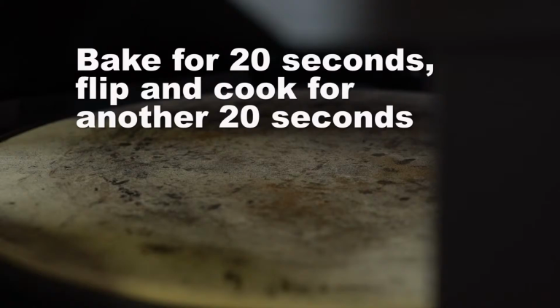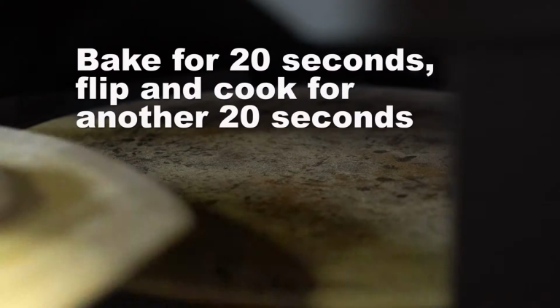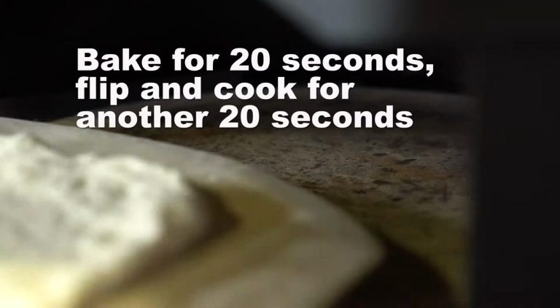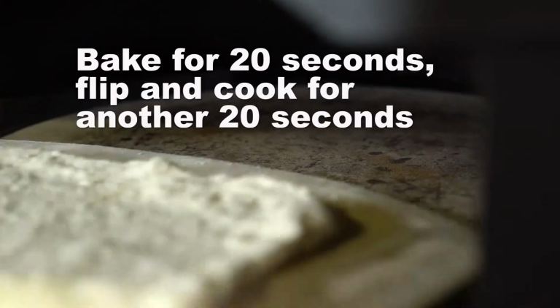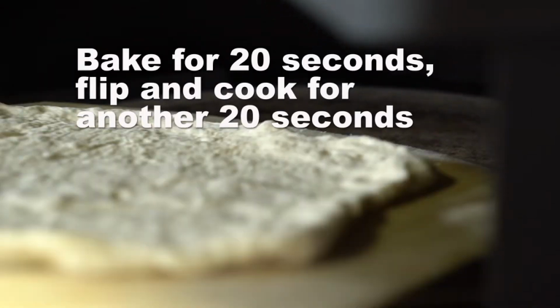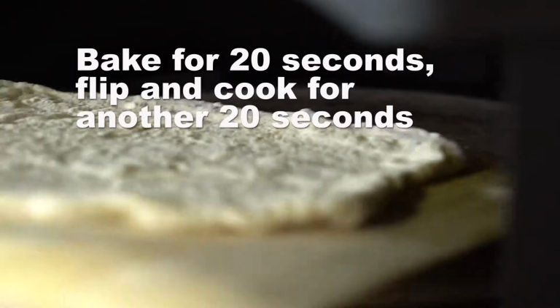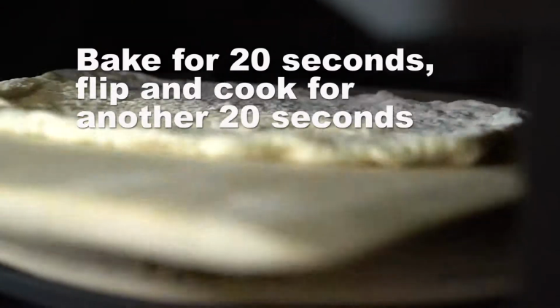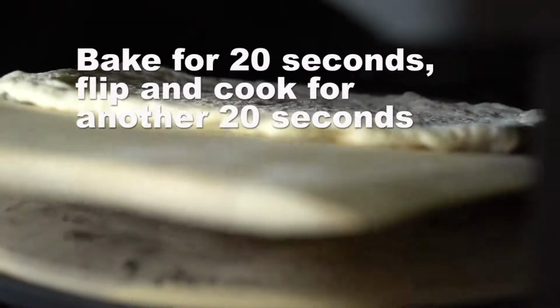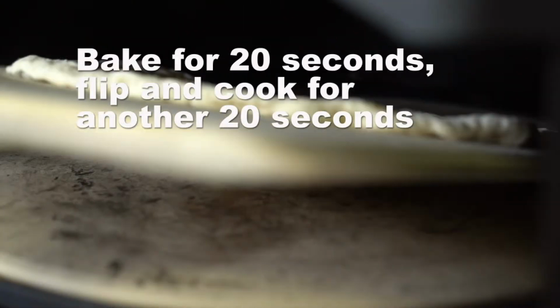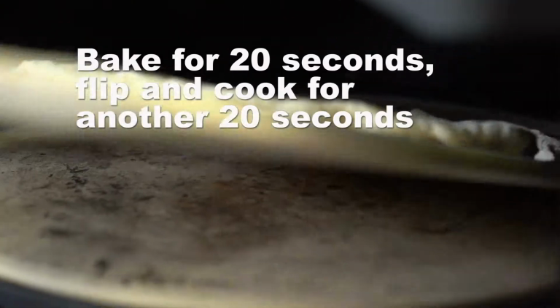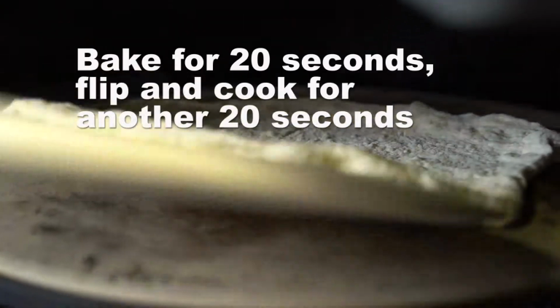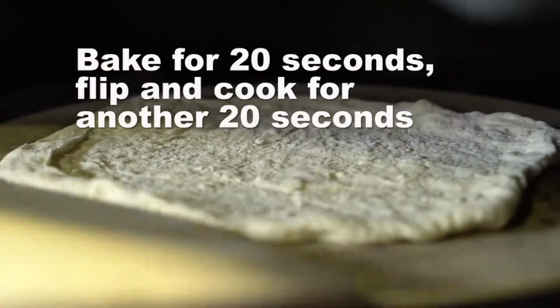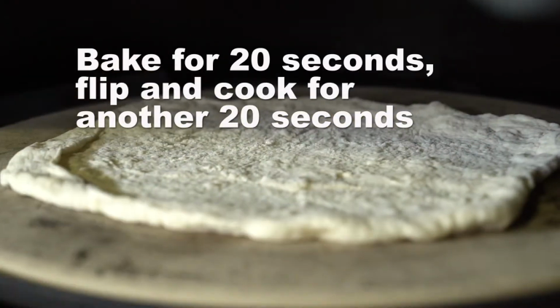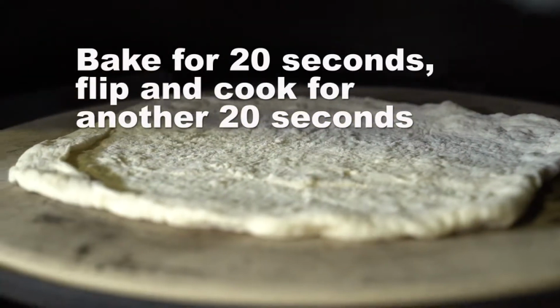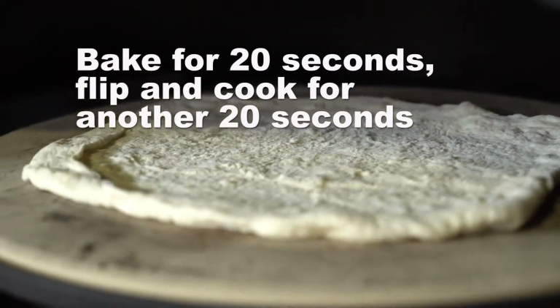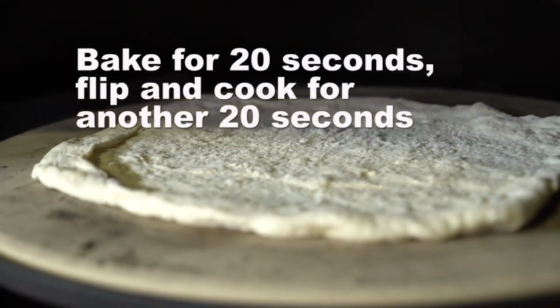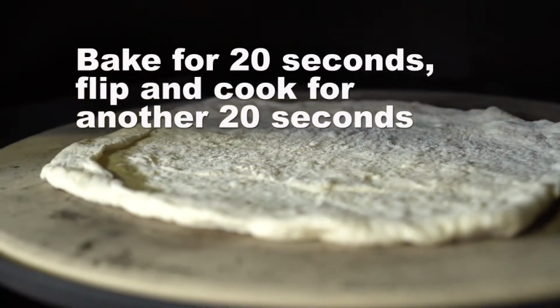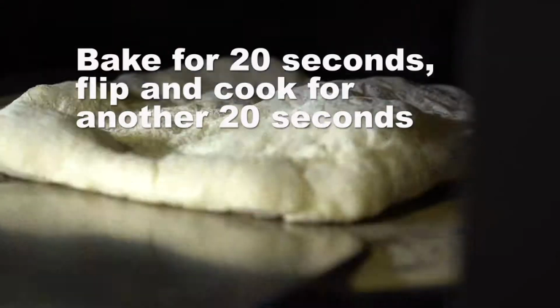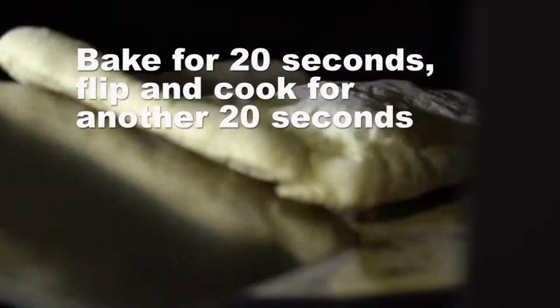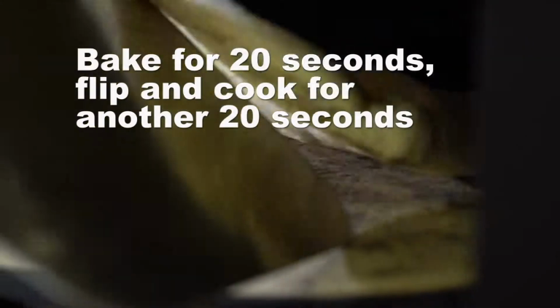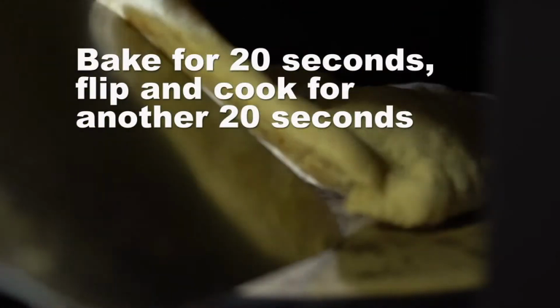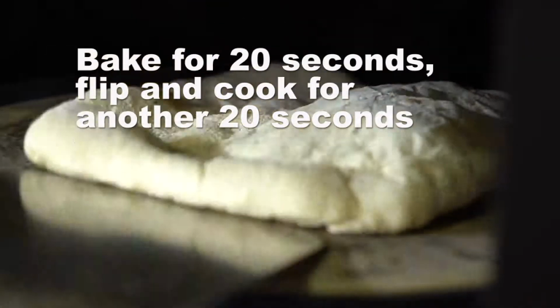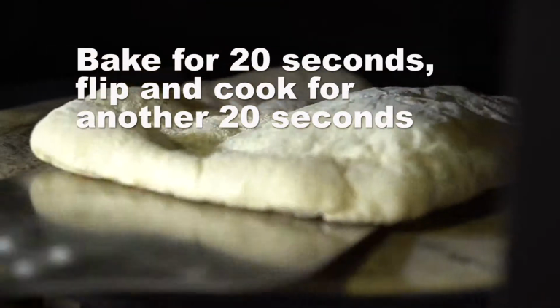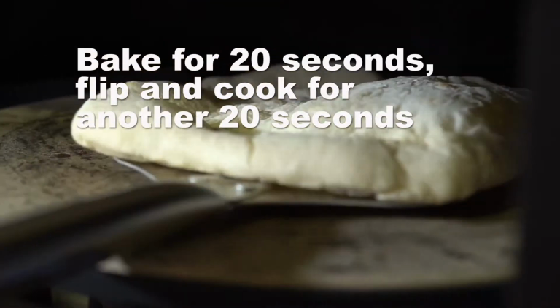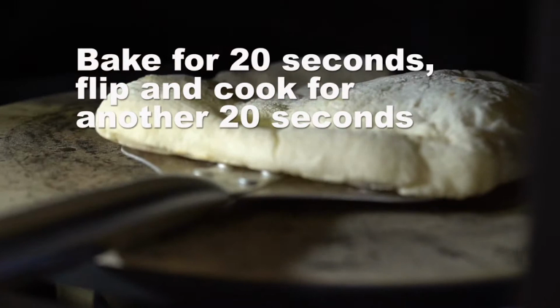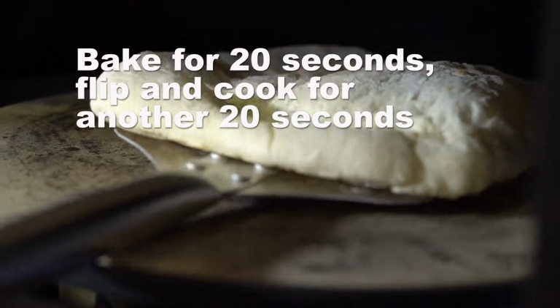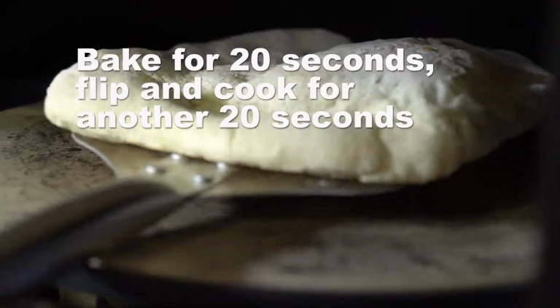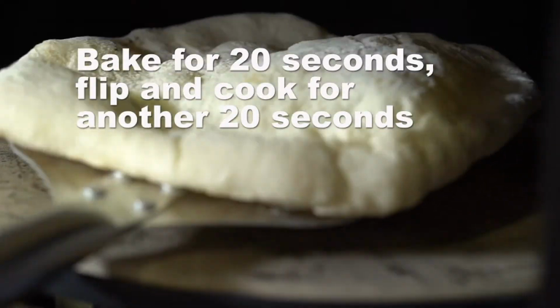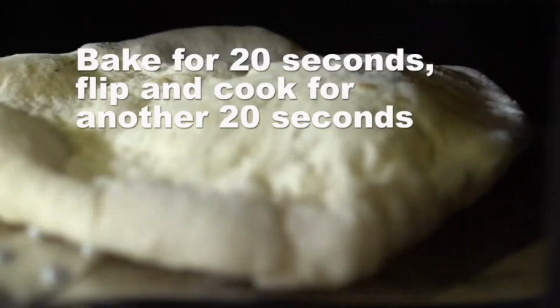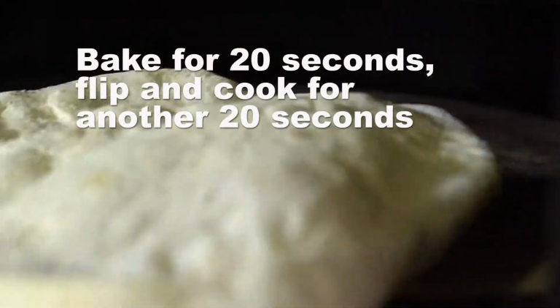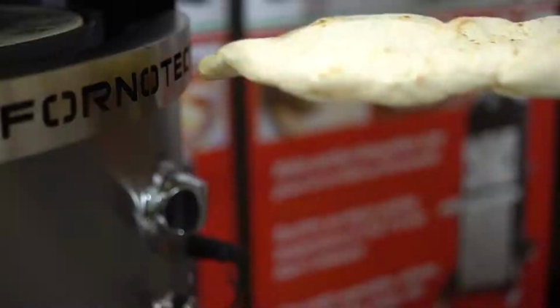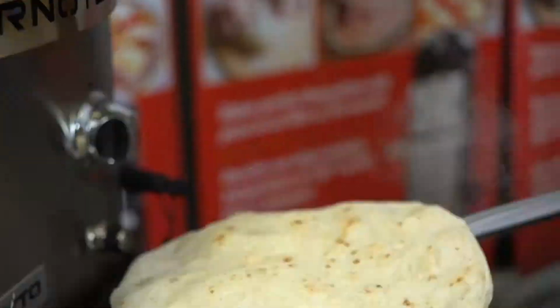Let's put the pizza dough into the oven. Once you see some browning, we're going to flip it over.